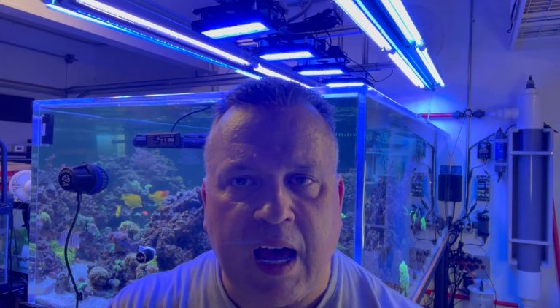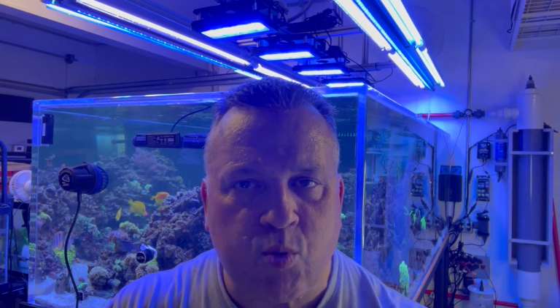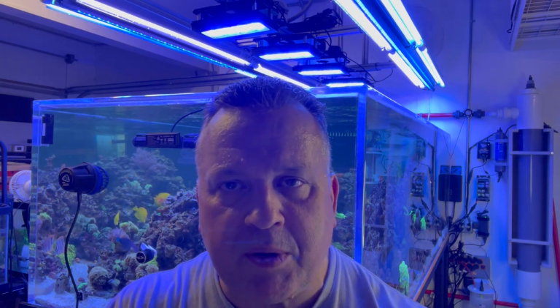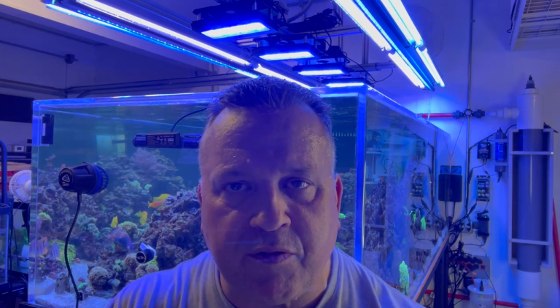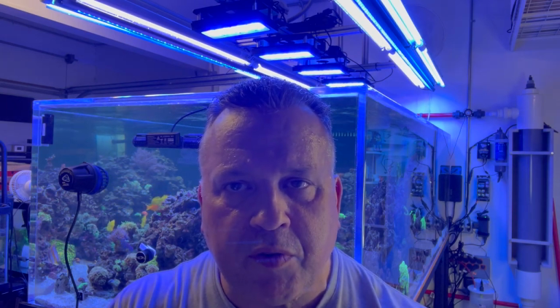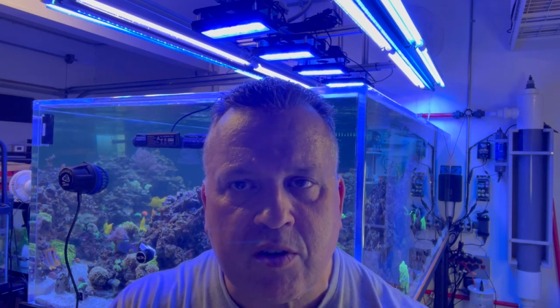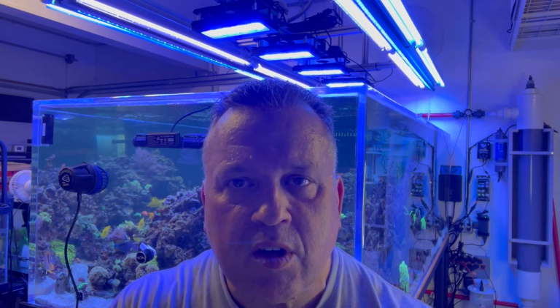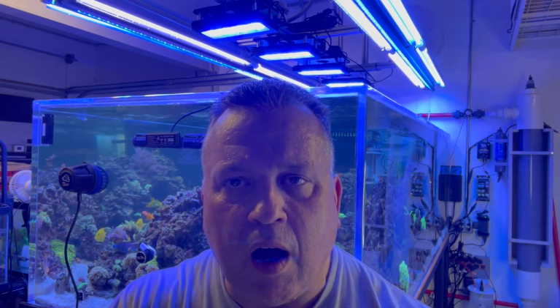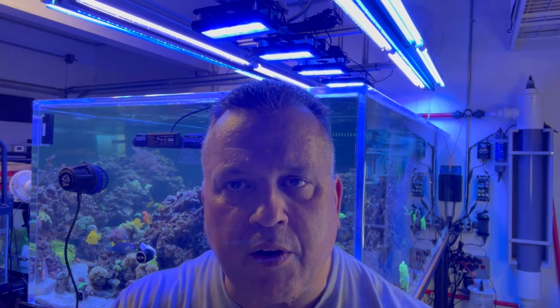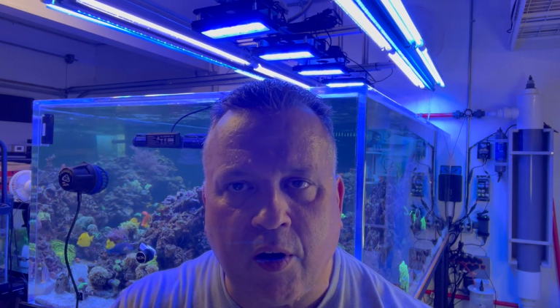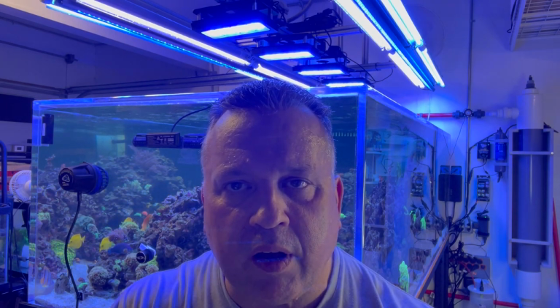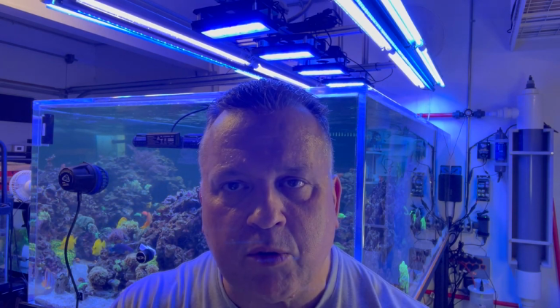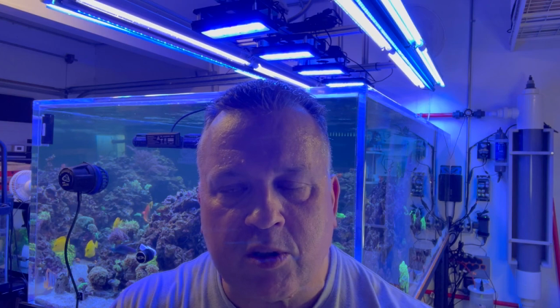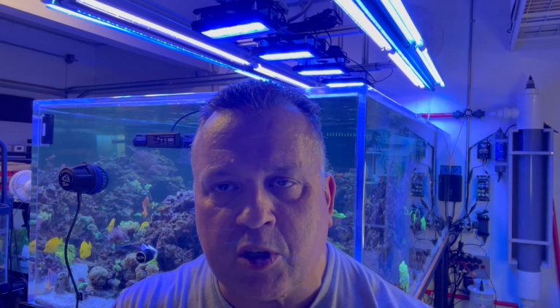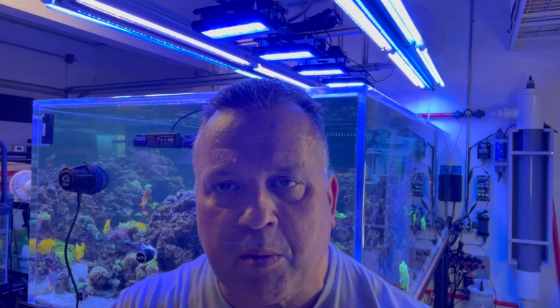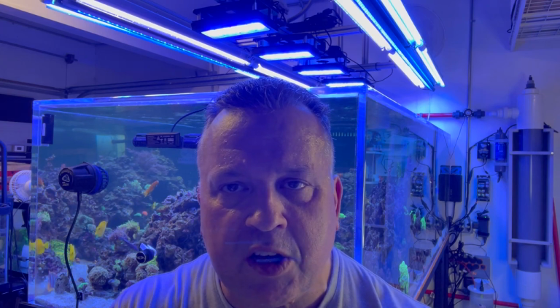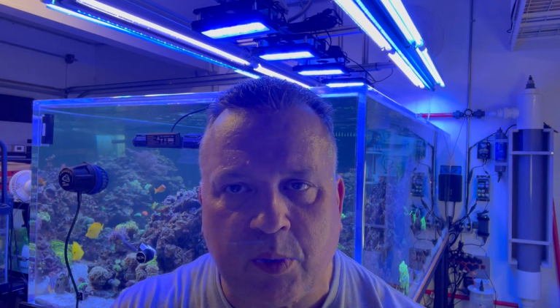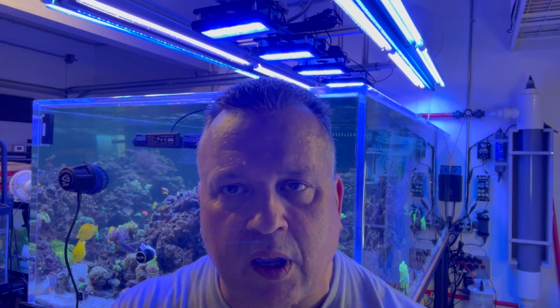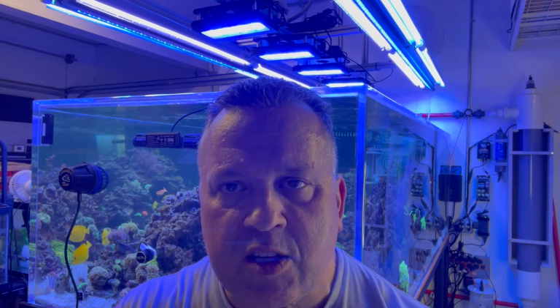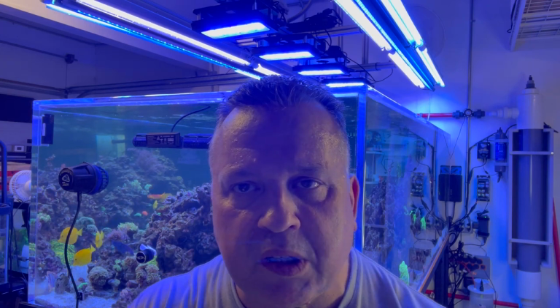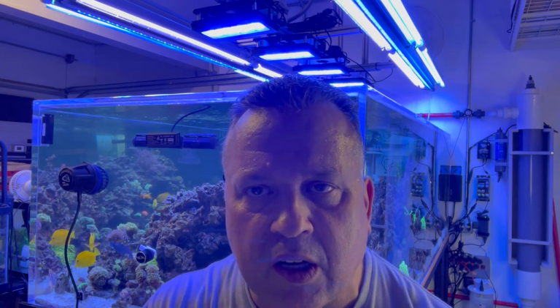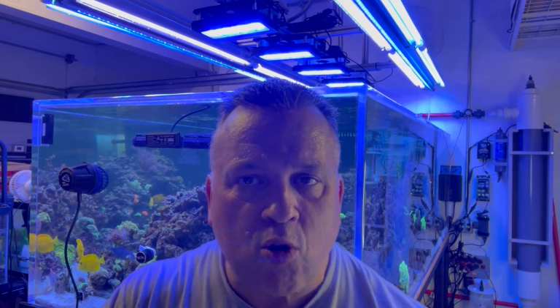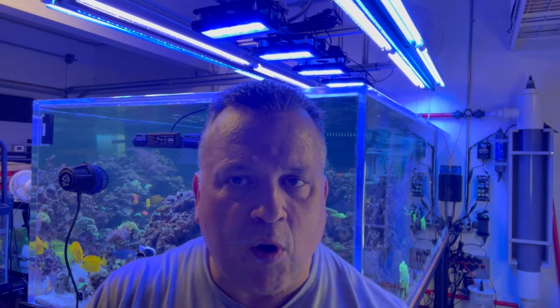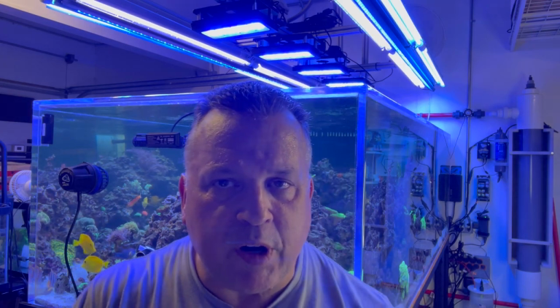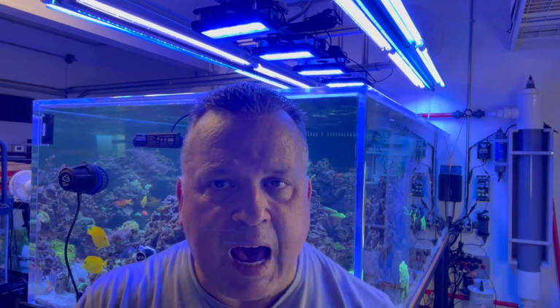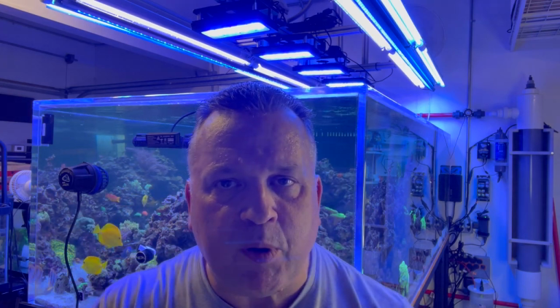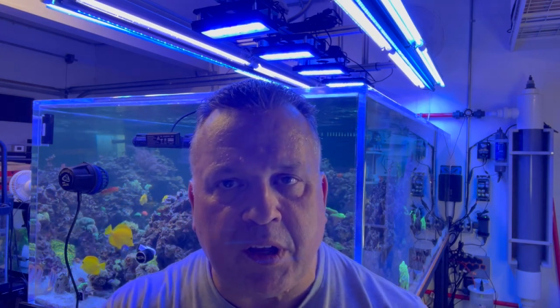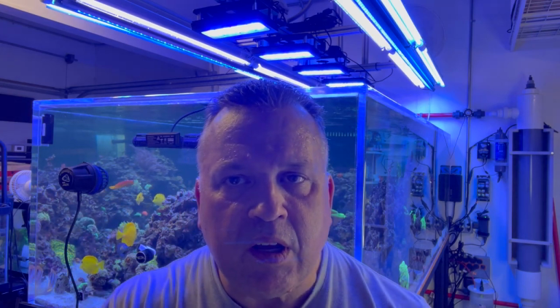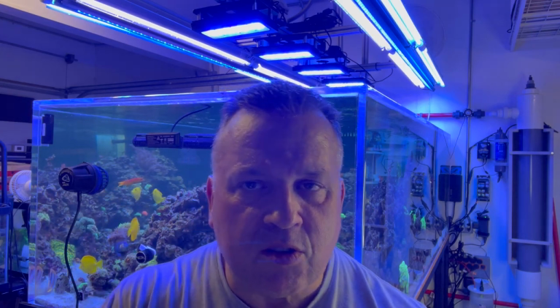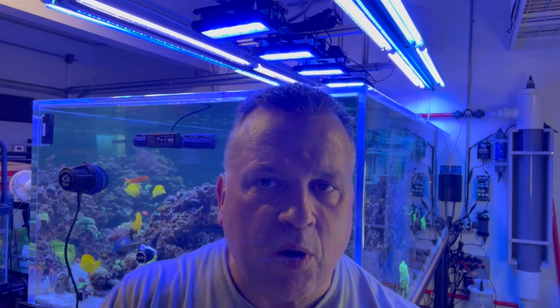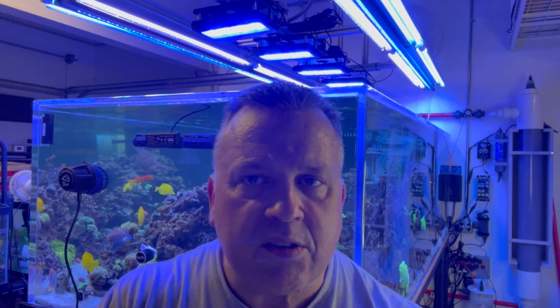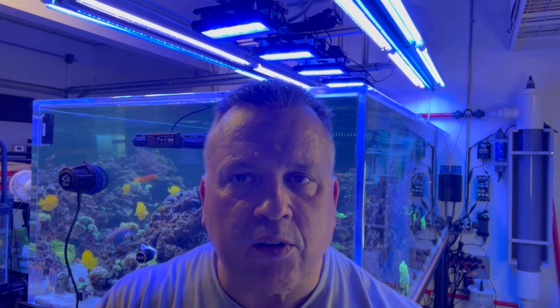I have swapped out a few things and I'm doing some experimentation with the lights, but so far I'm pretty happy with it. So let's go ahead and take a look.